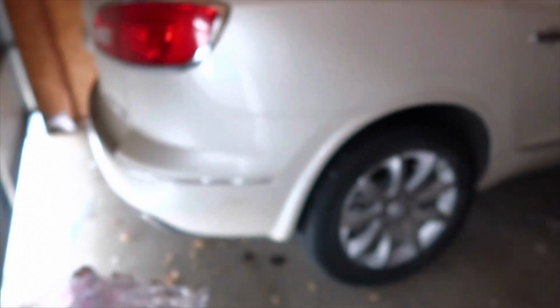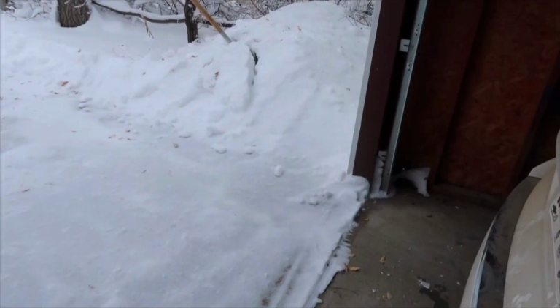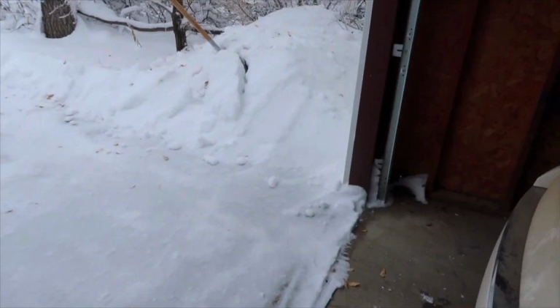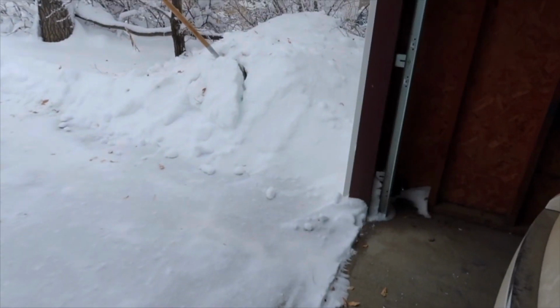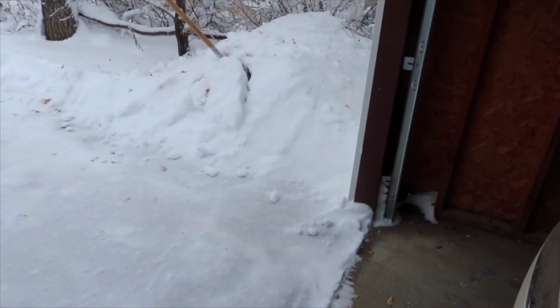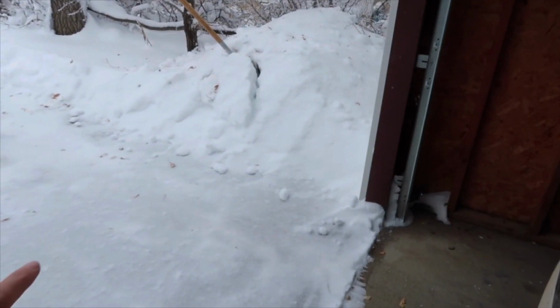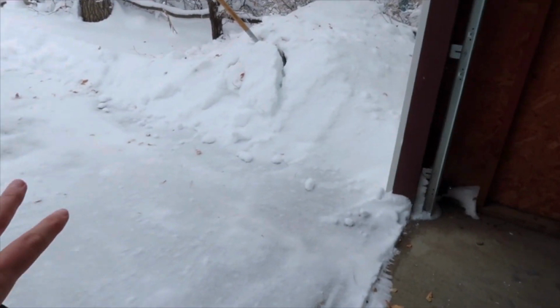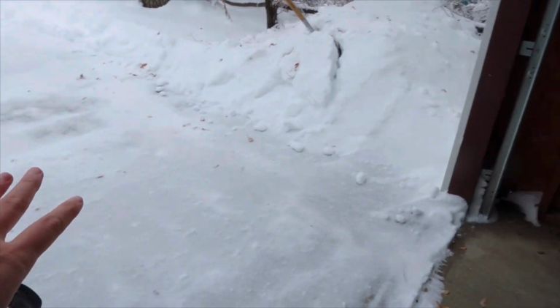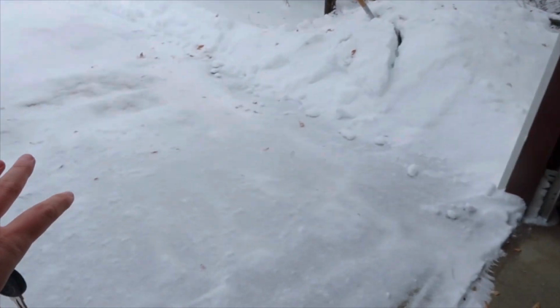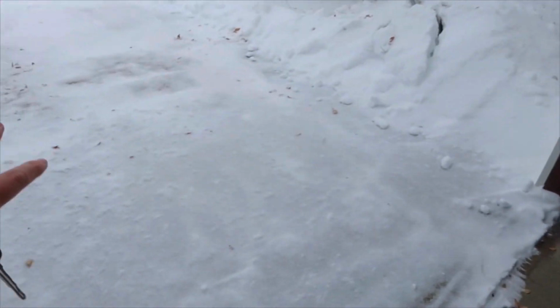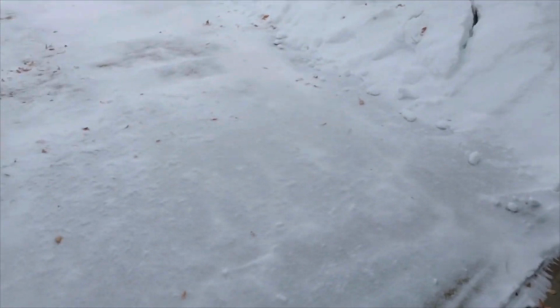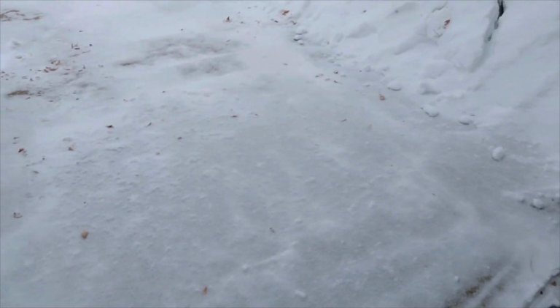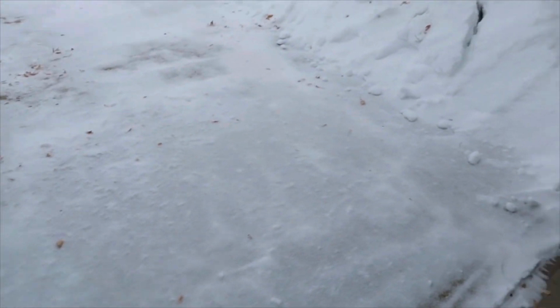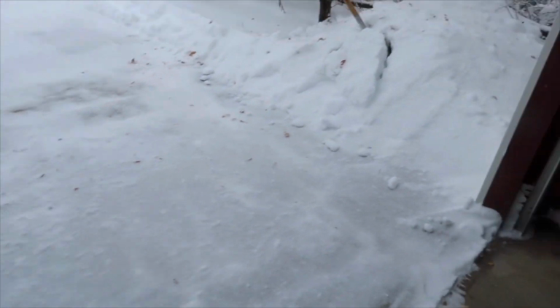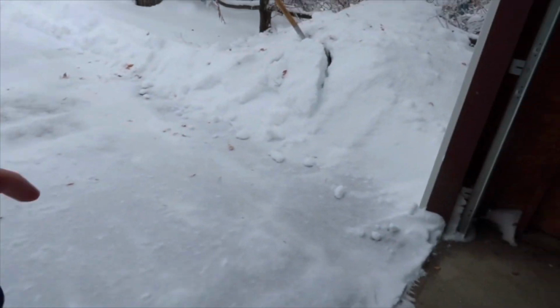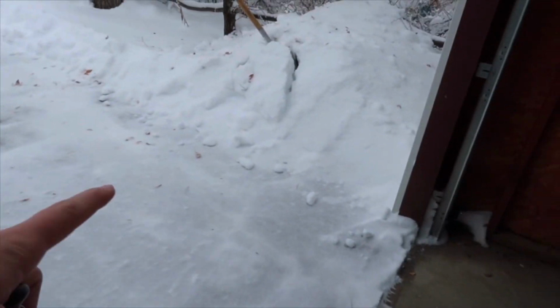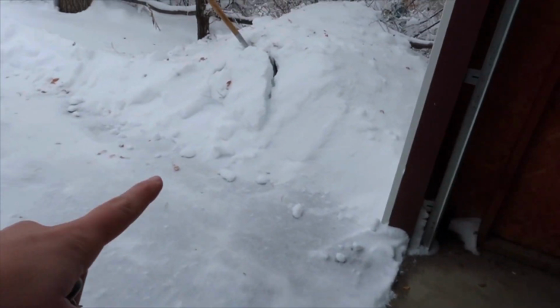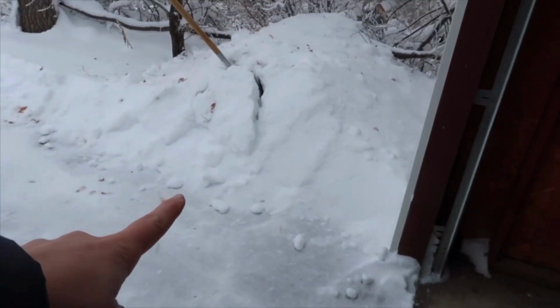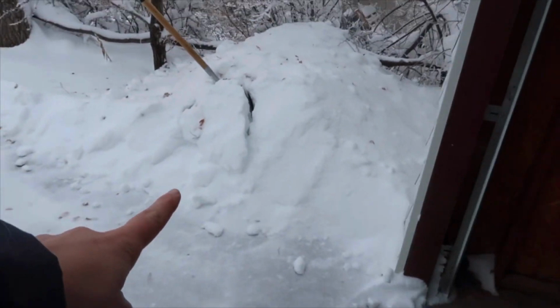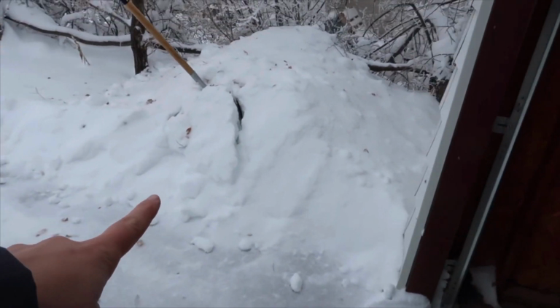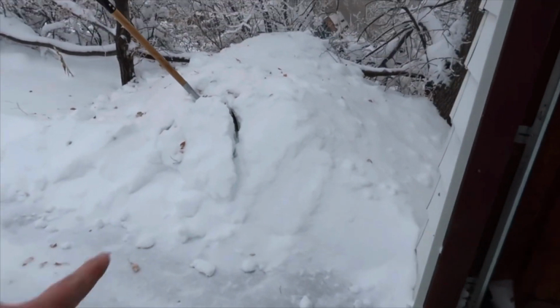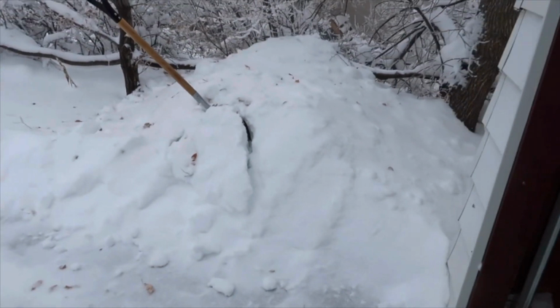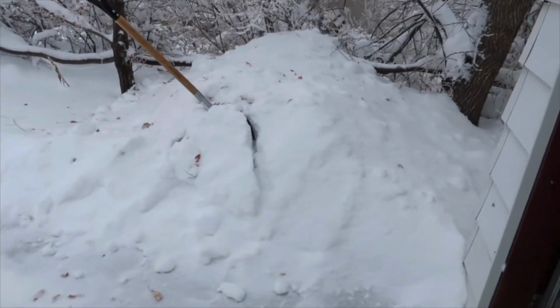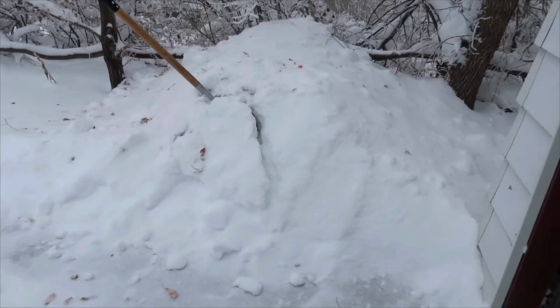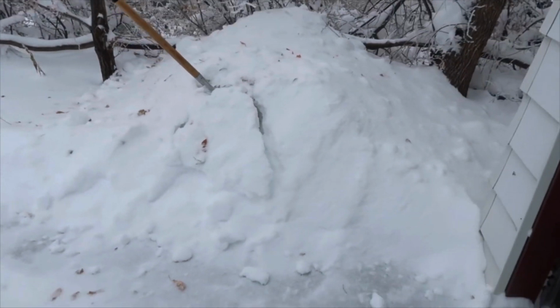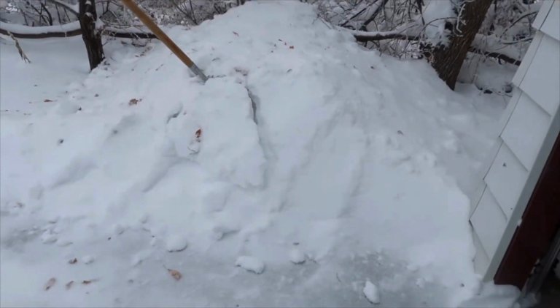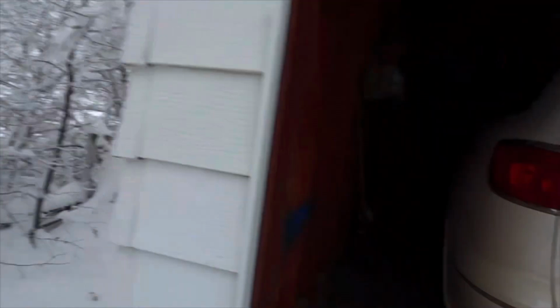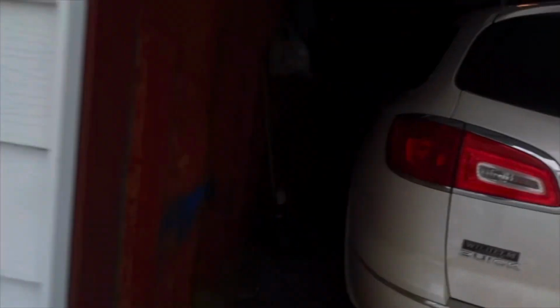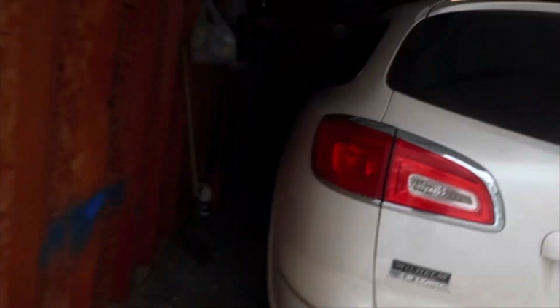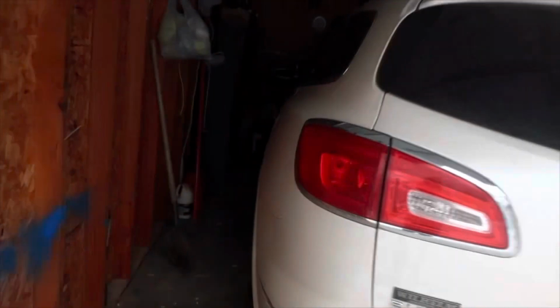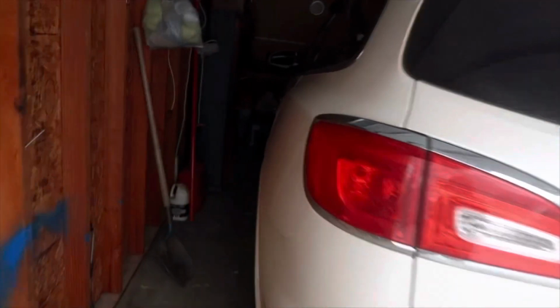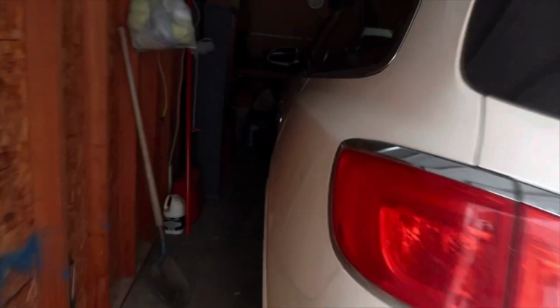The snow is off of my driveway. Here's the pile from all of it. It's time to go make some breakfast.